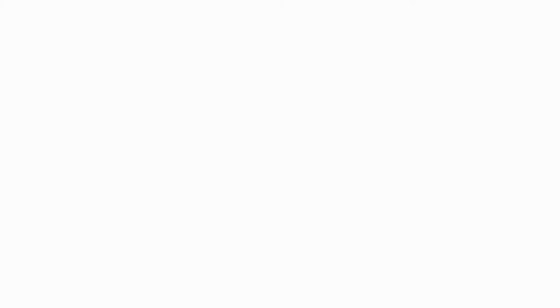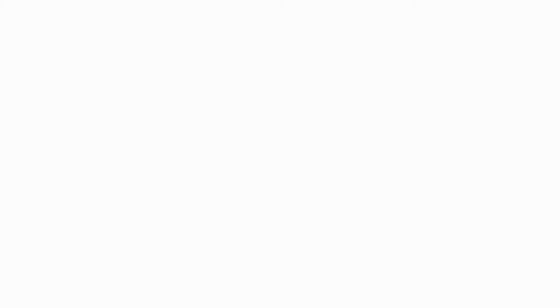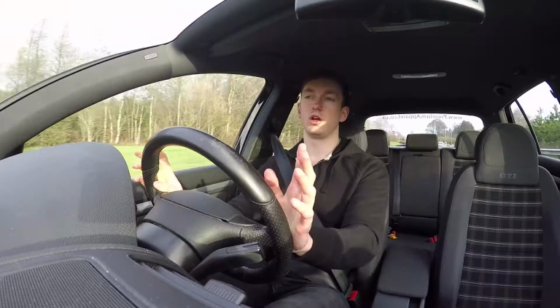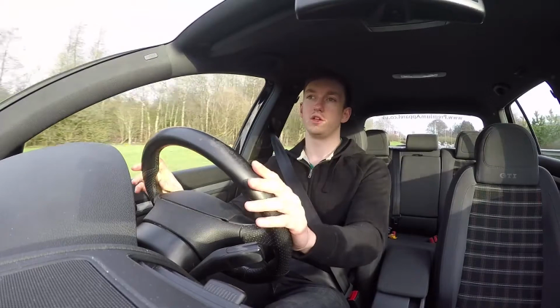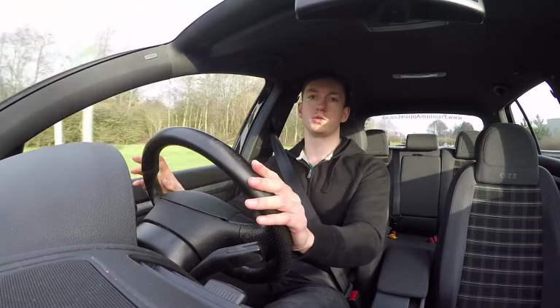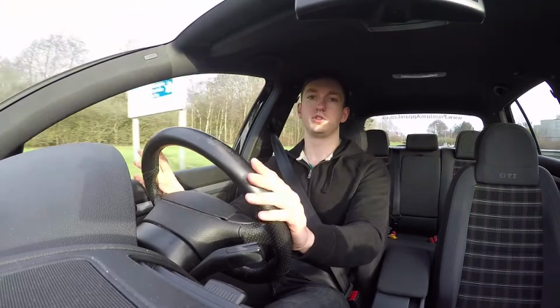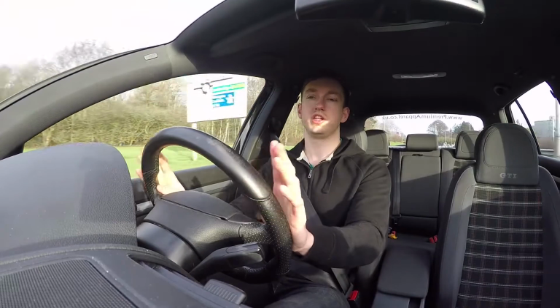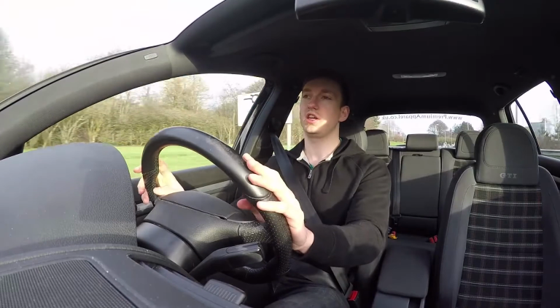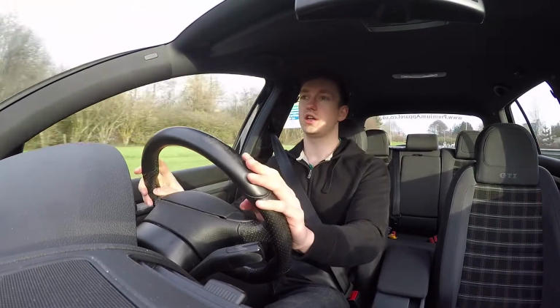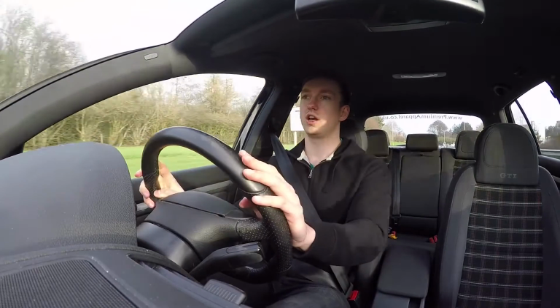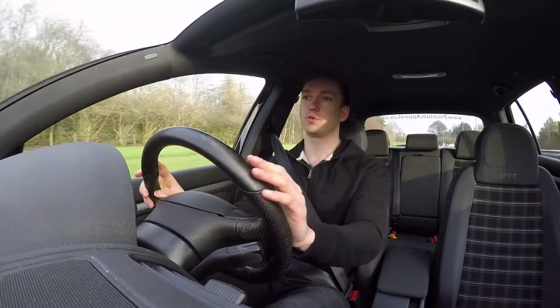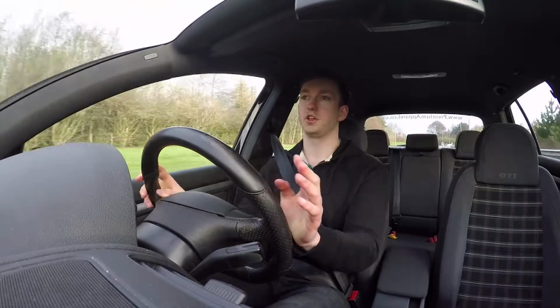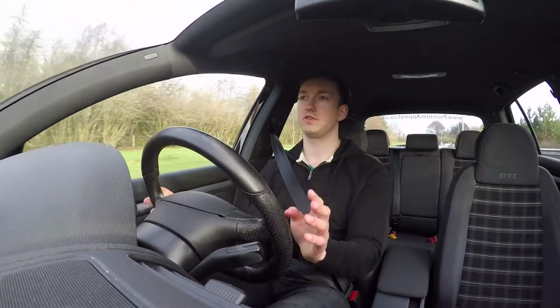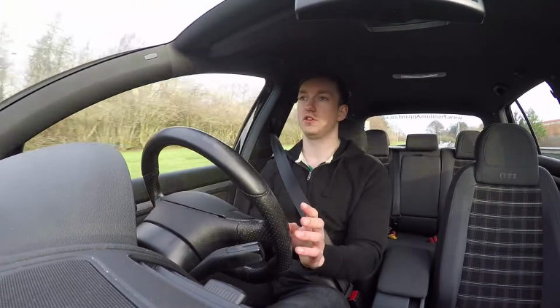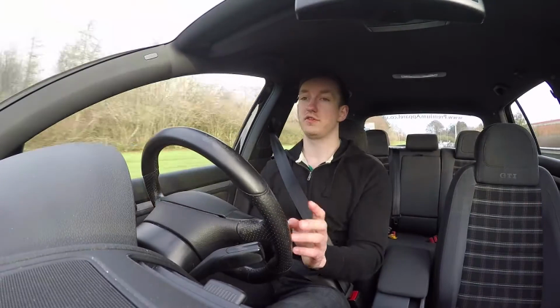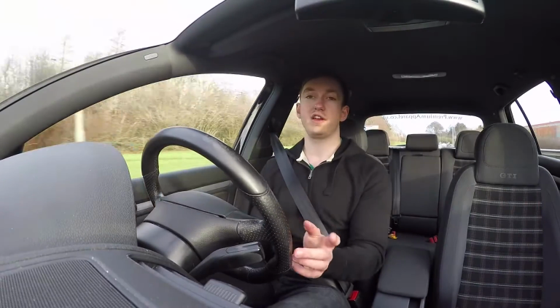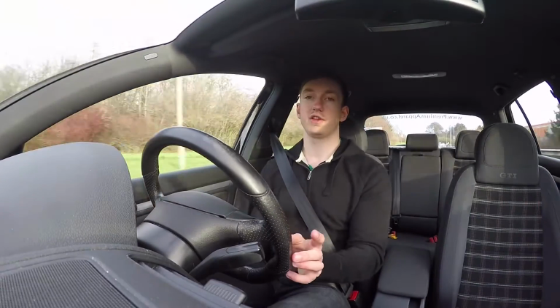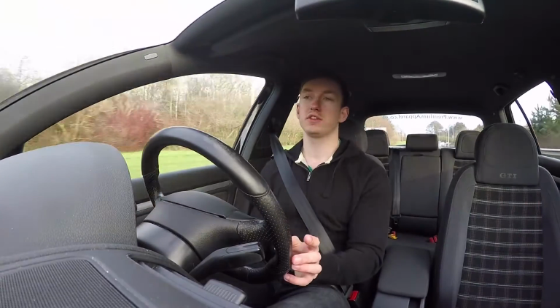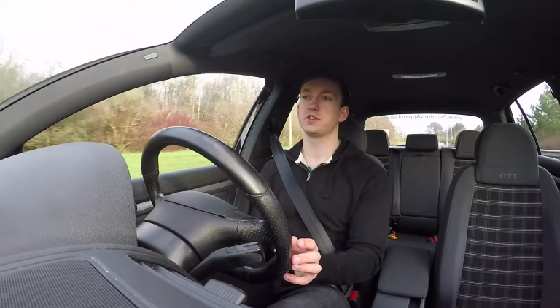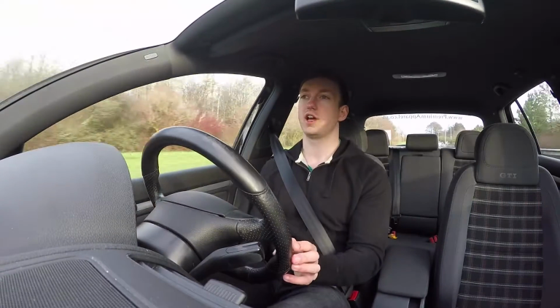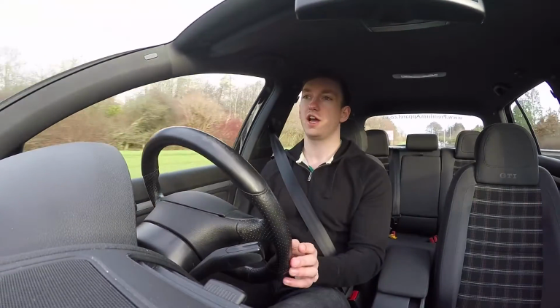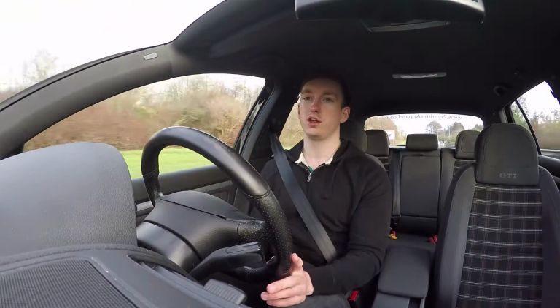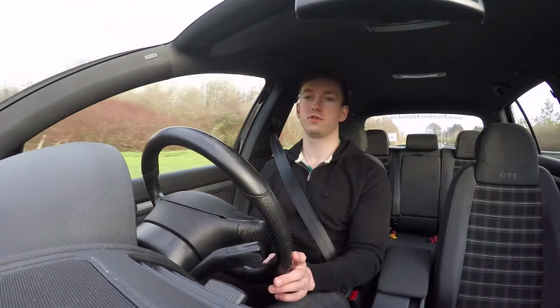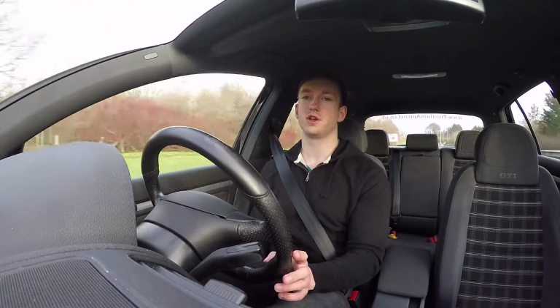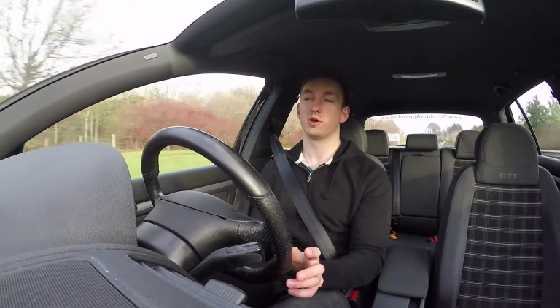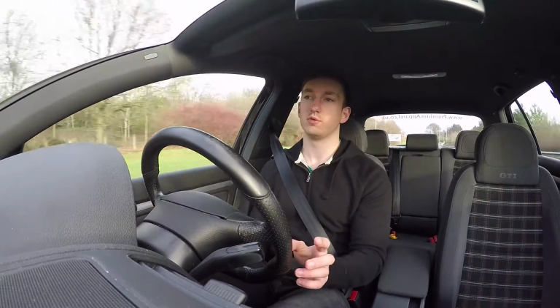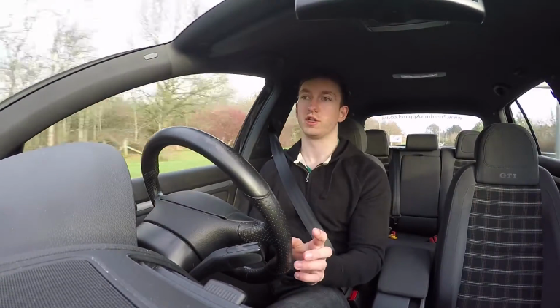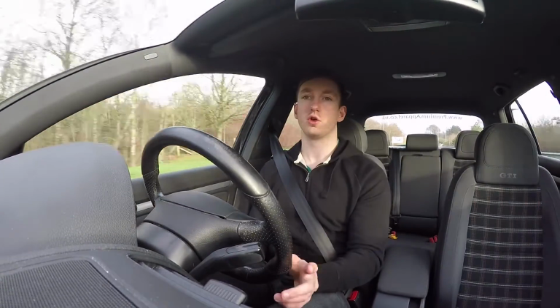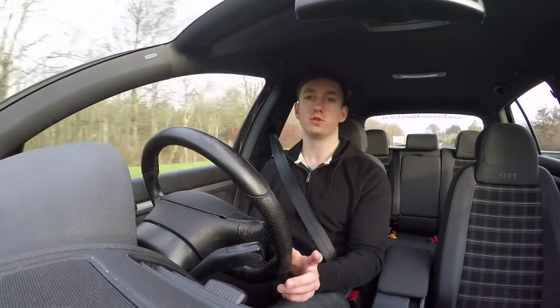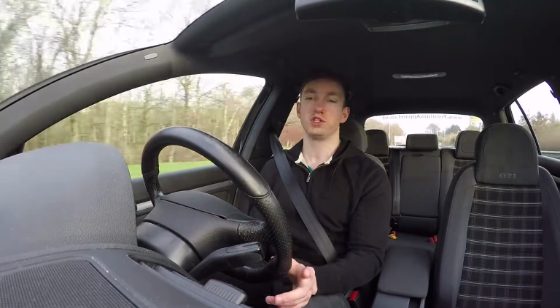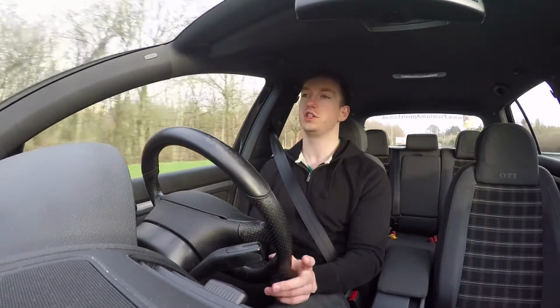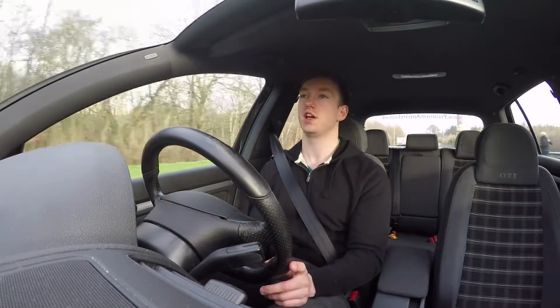All right, so today I'm going to give you five things that I love about my Golf GTI.